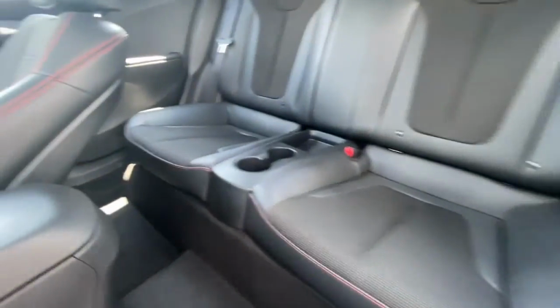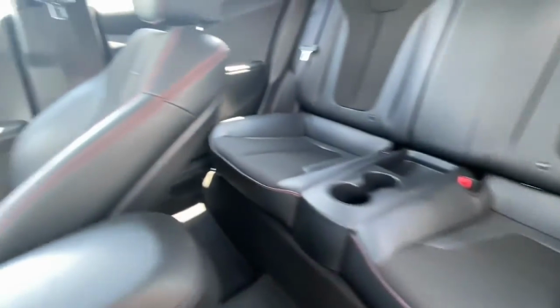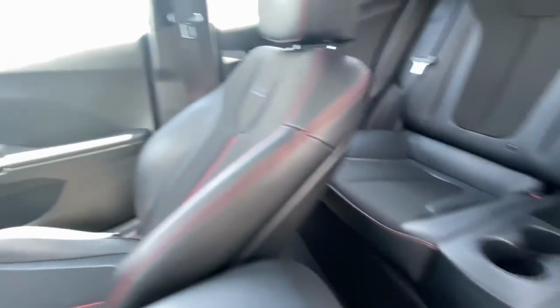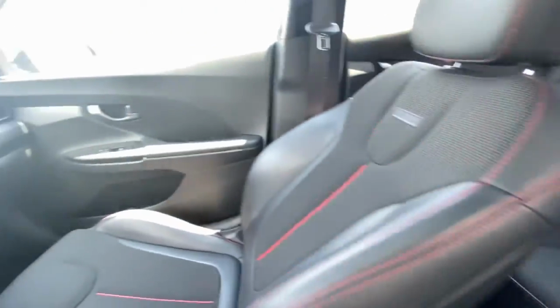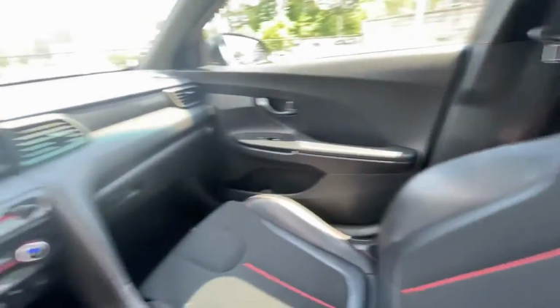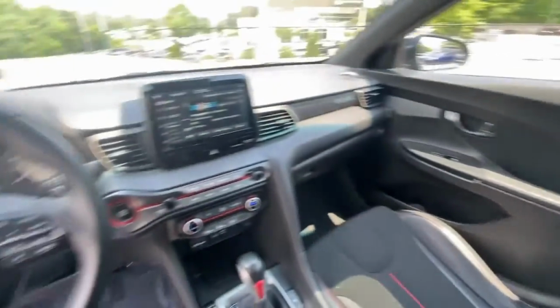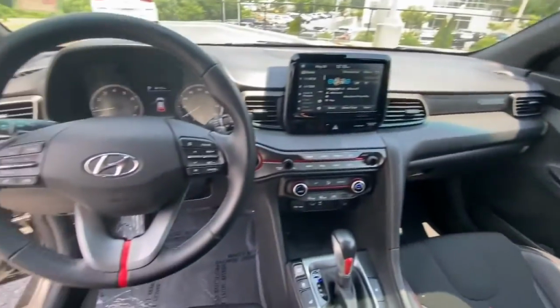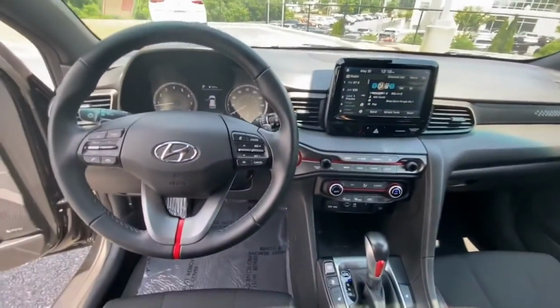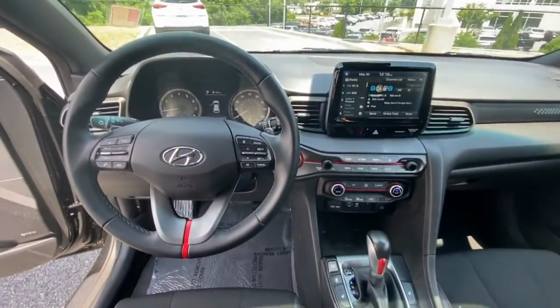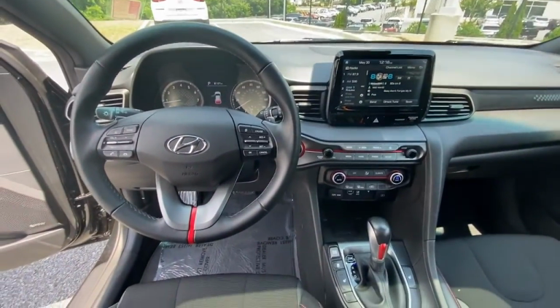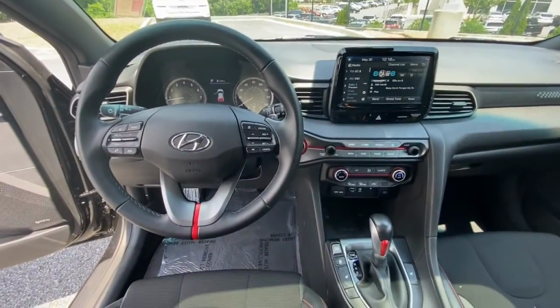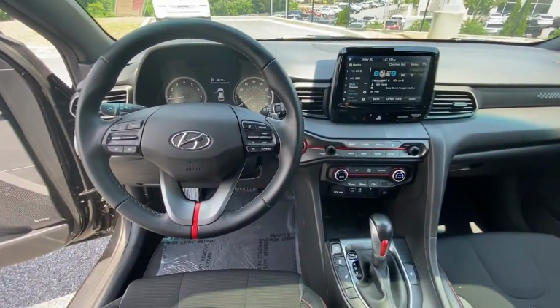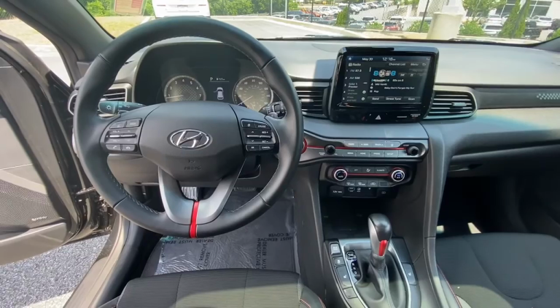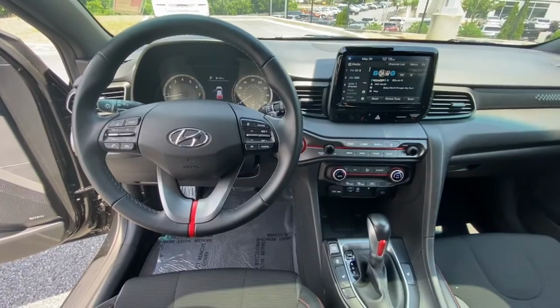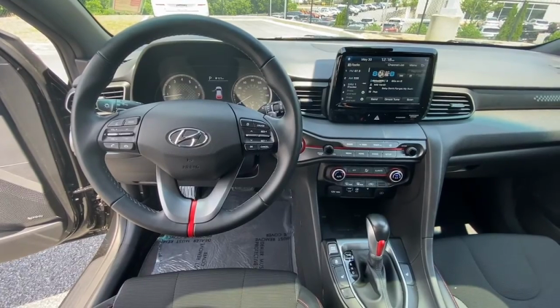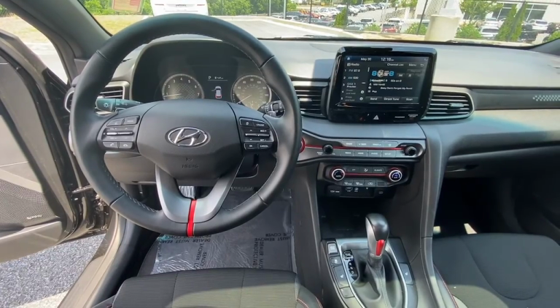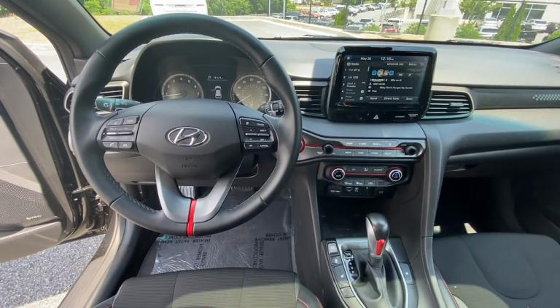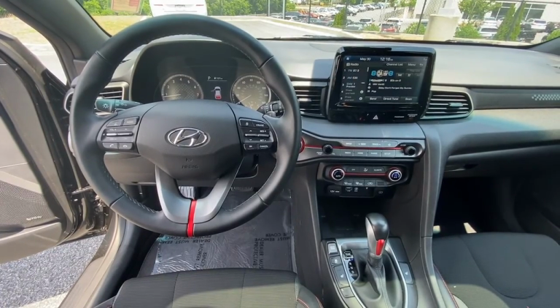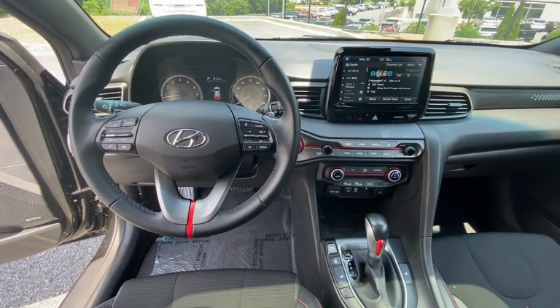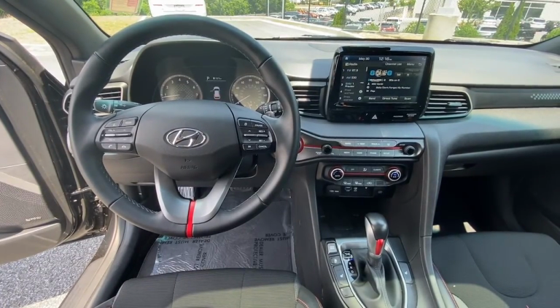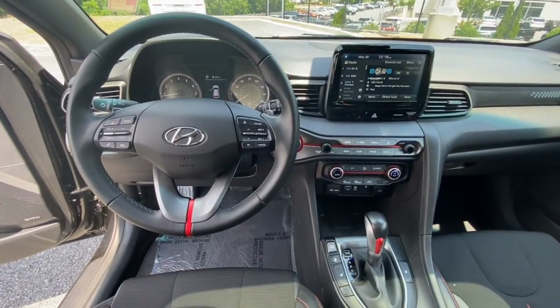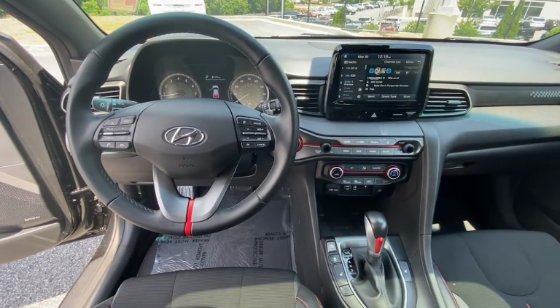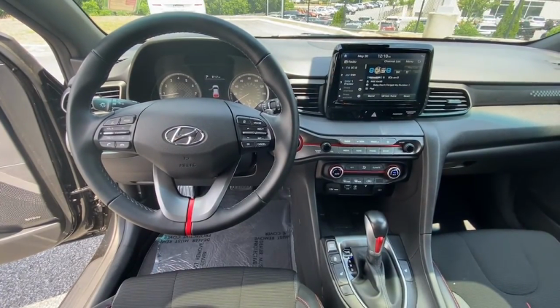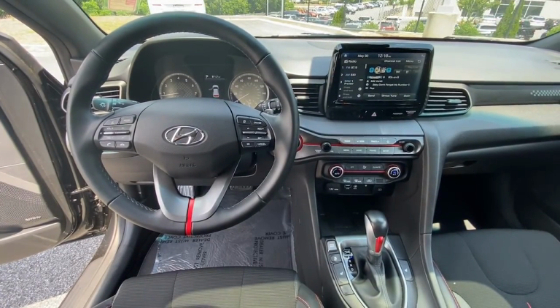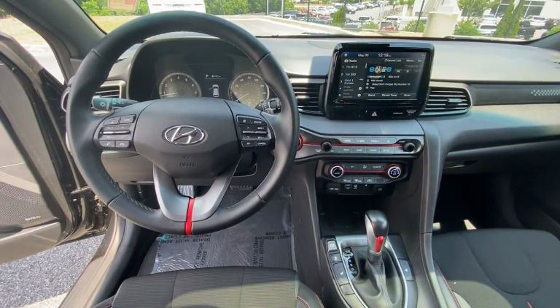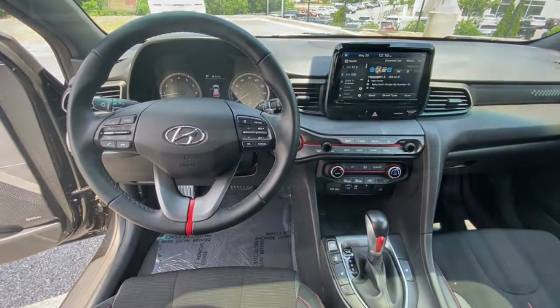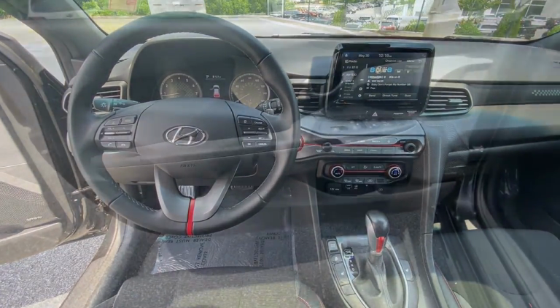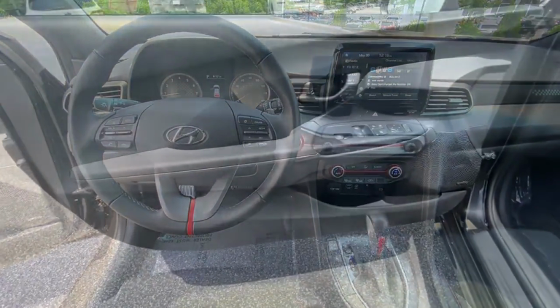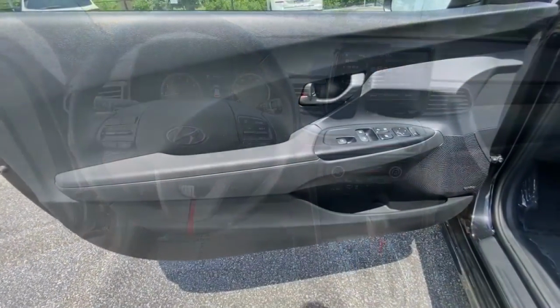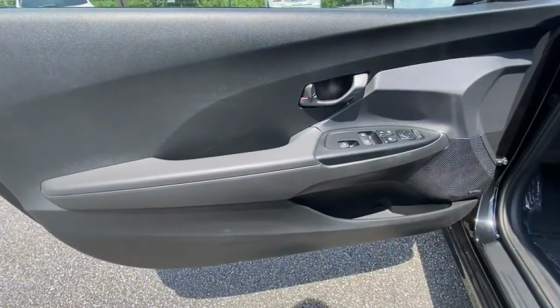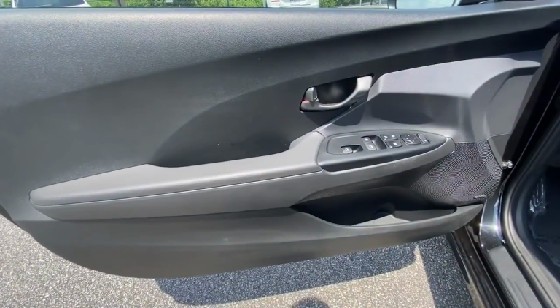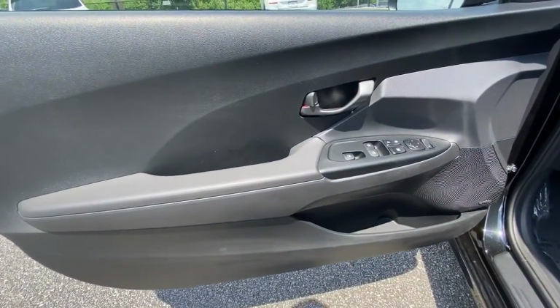Break out of the routine and get into this free-thinking Veloster. Come in for a fun and easy test drive — our team will make it the best part of your day.